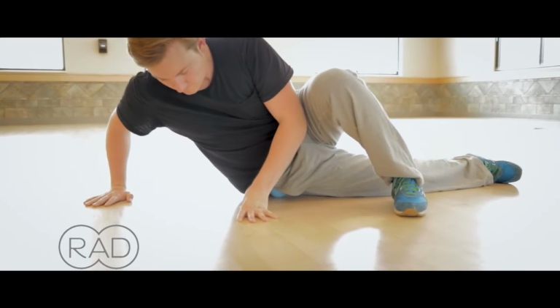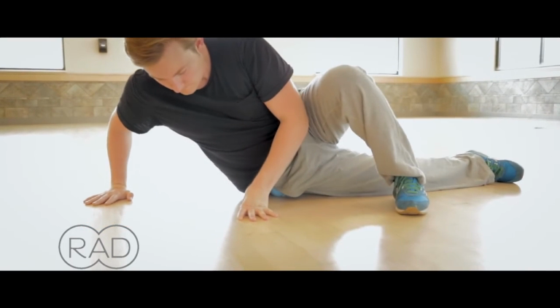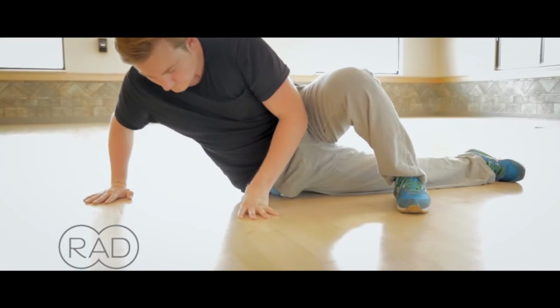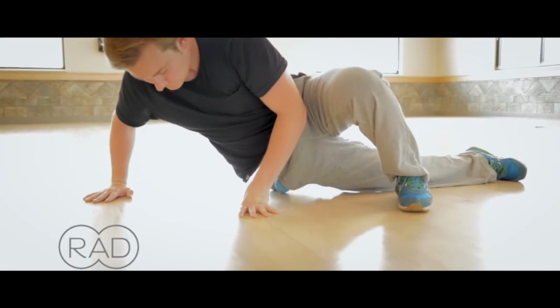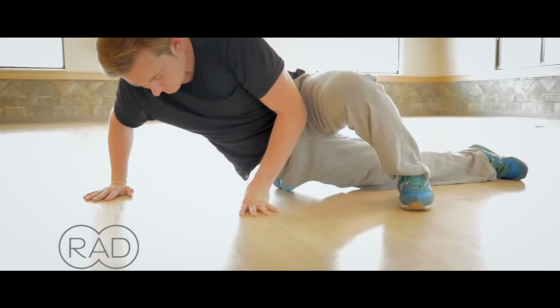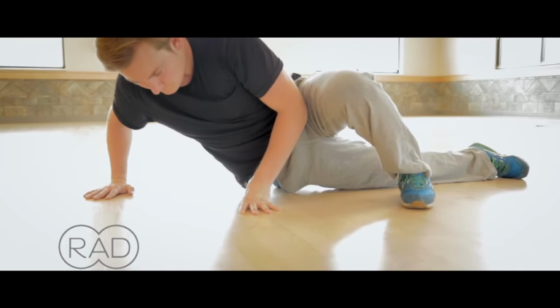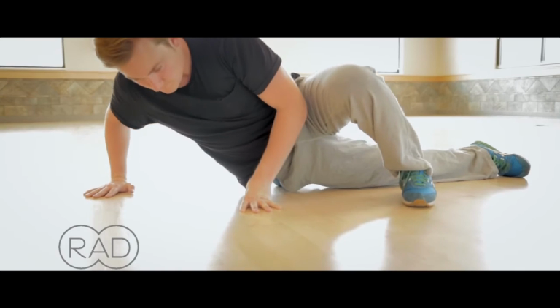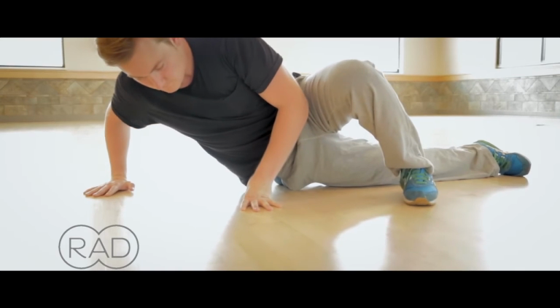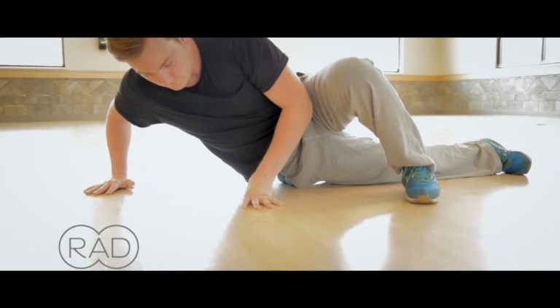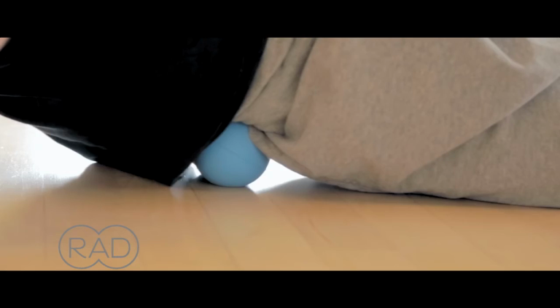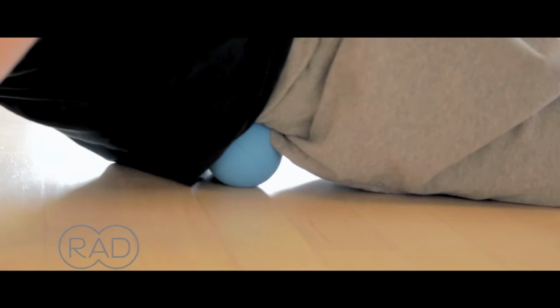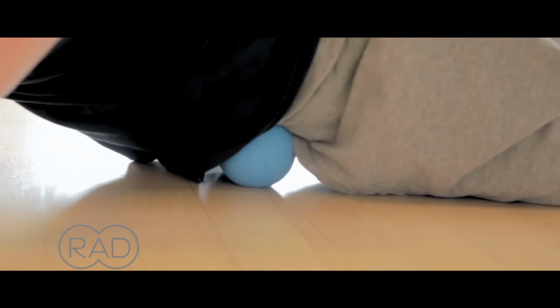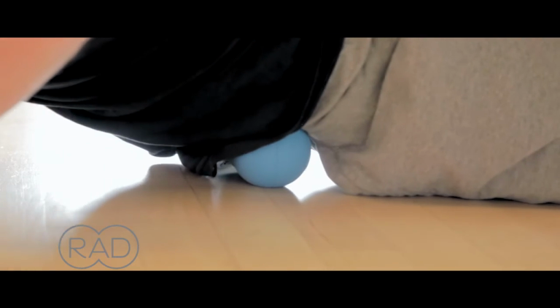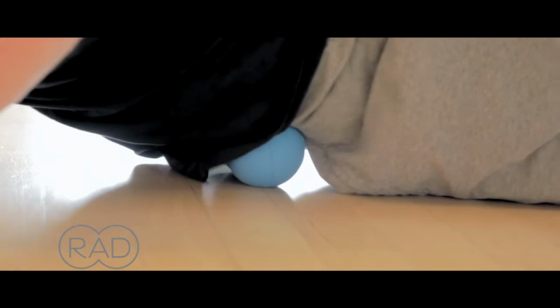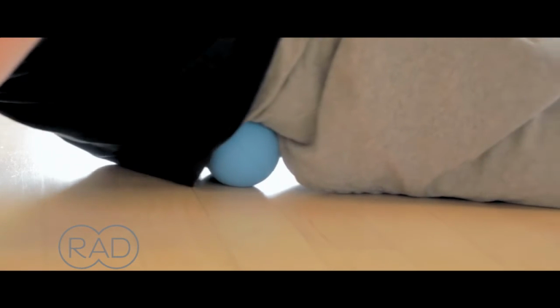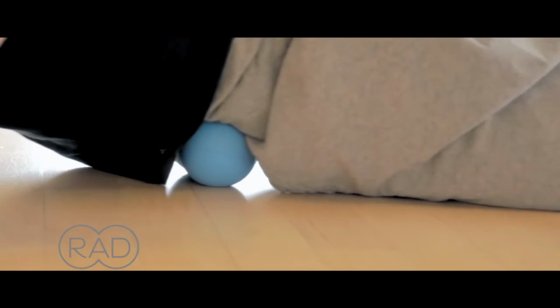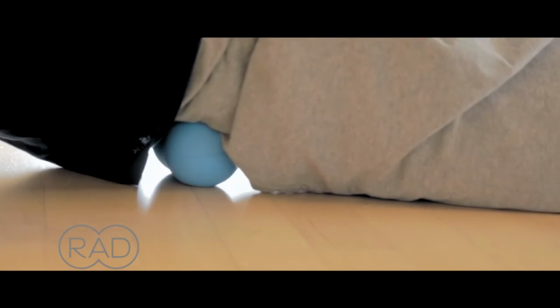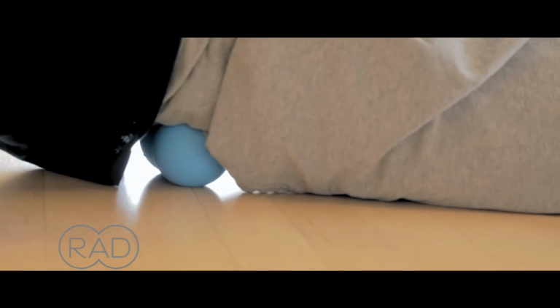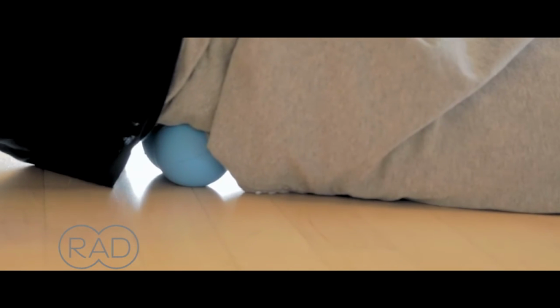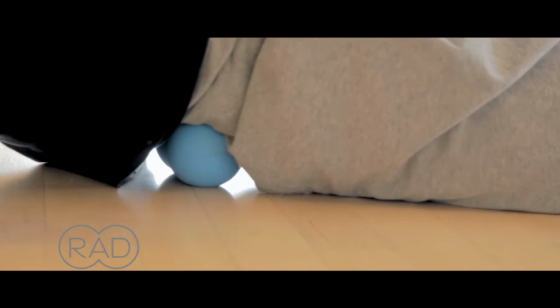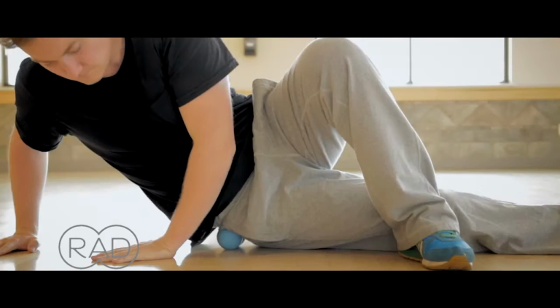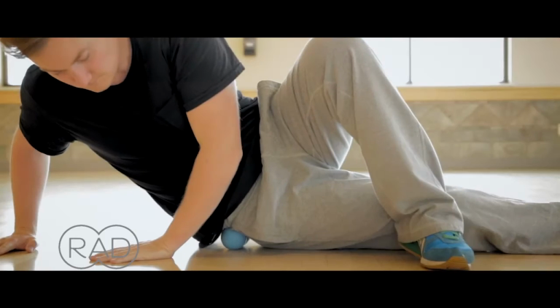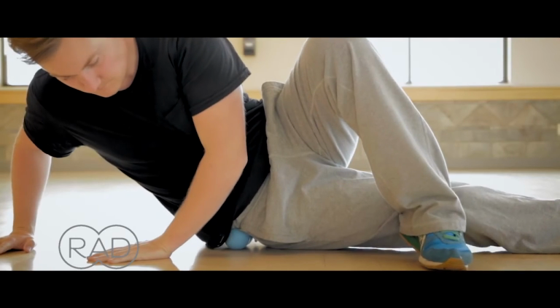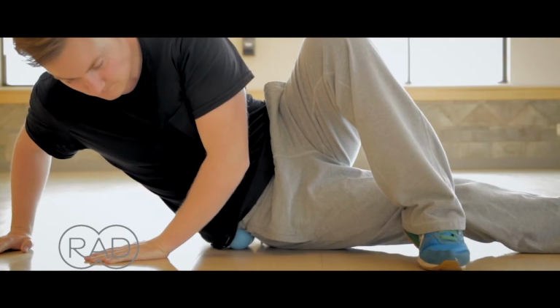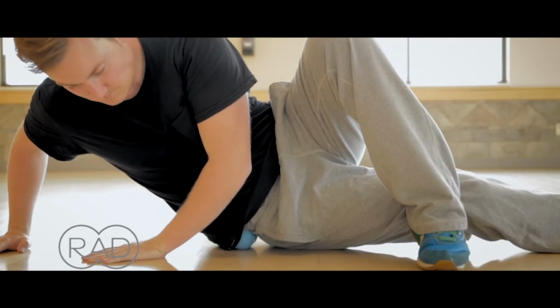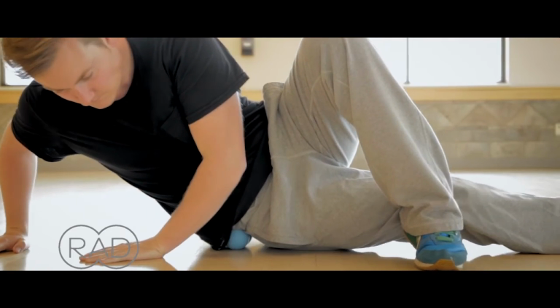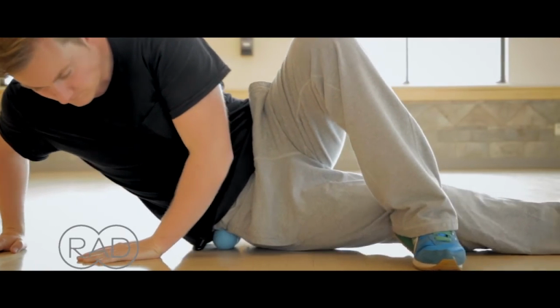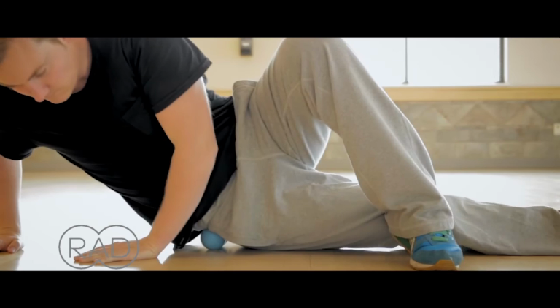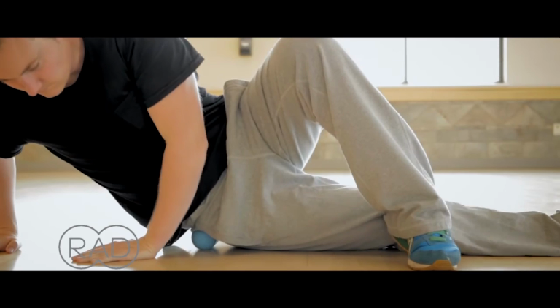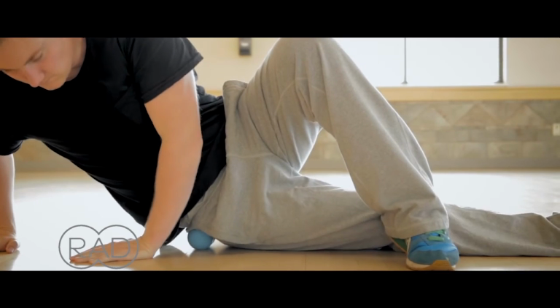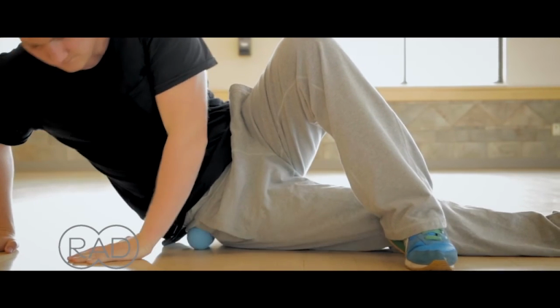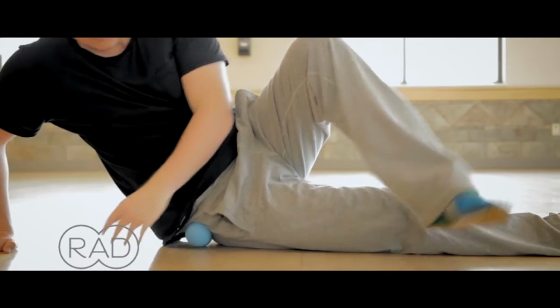You can see that while I started in the back of my hip, I'm actually rotating my torso to the side so I can get at the musculature in the front of the hip.